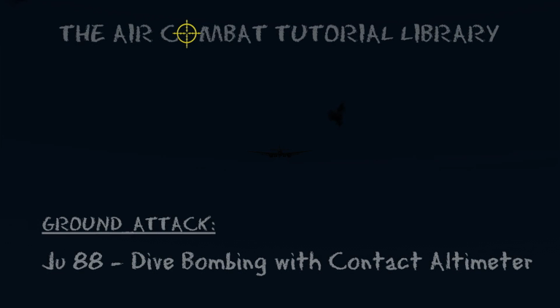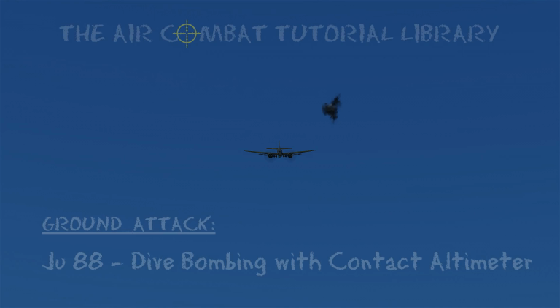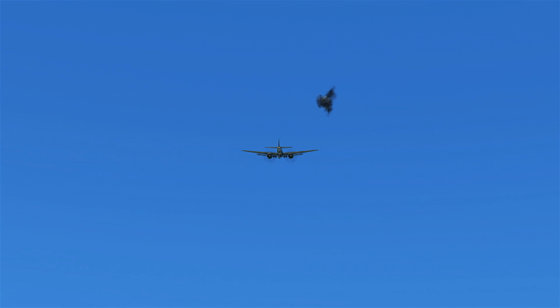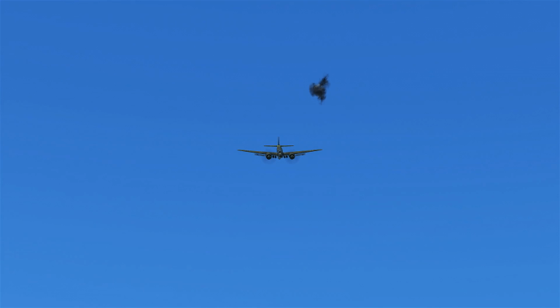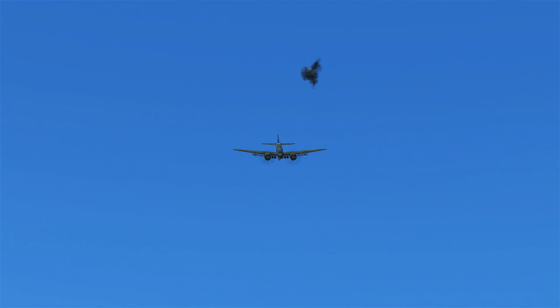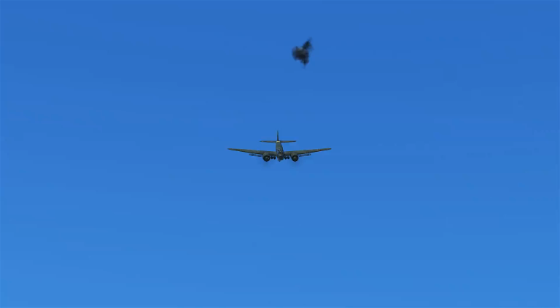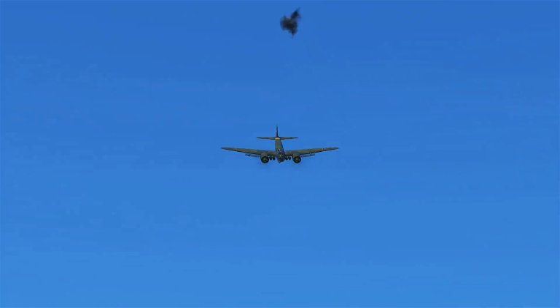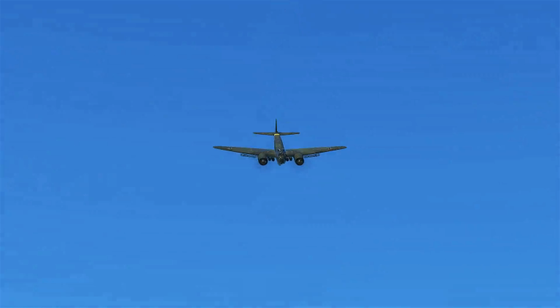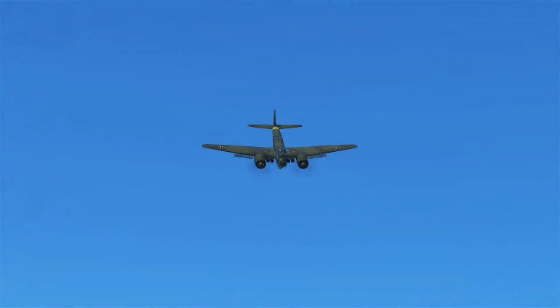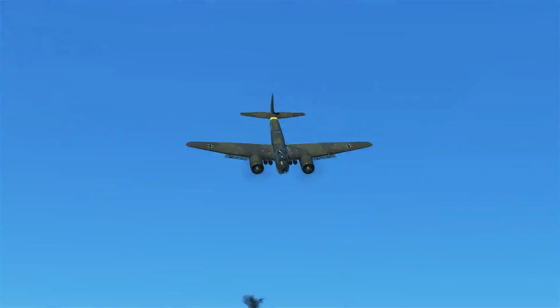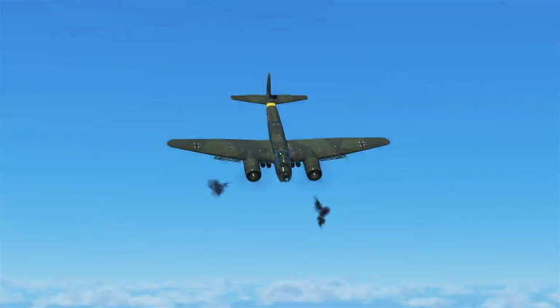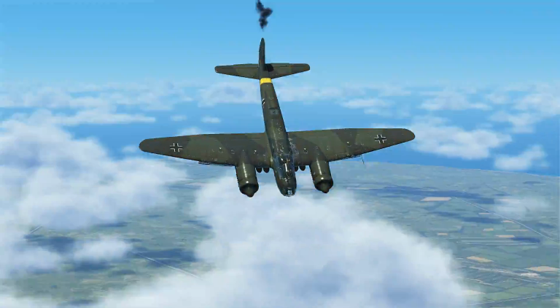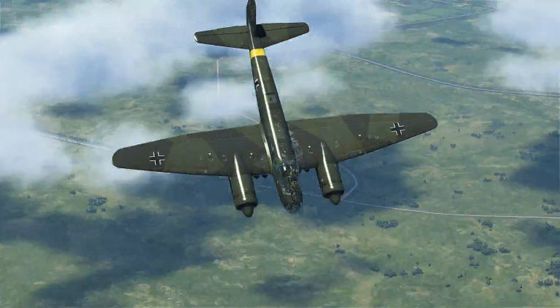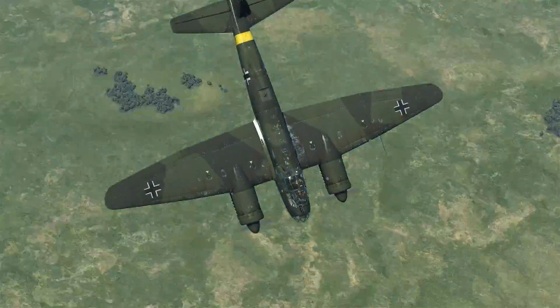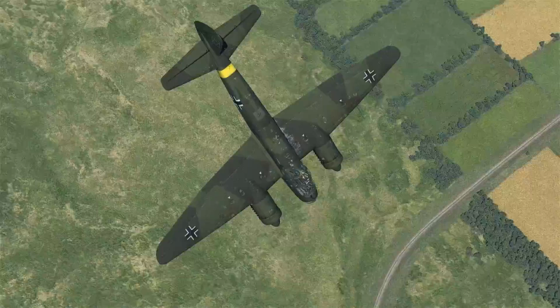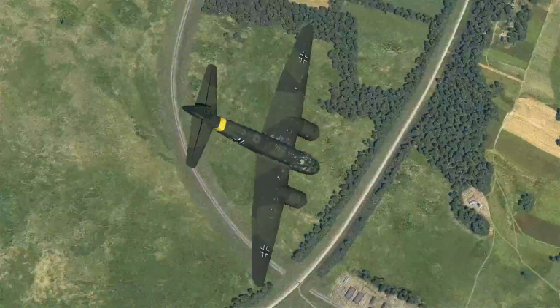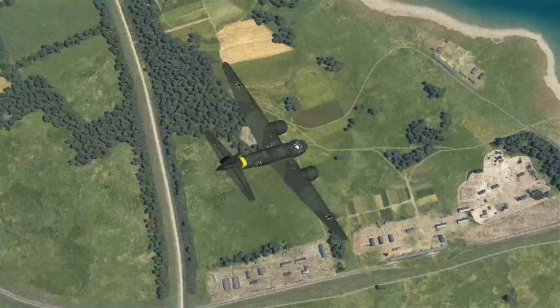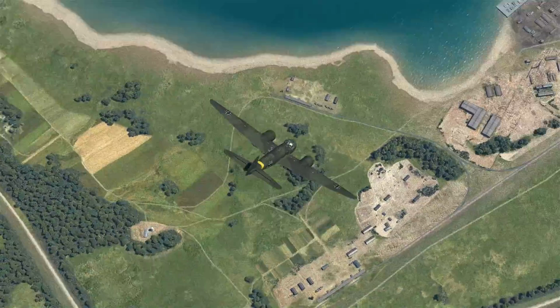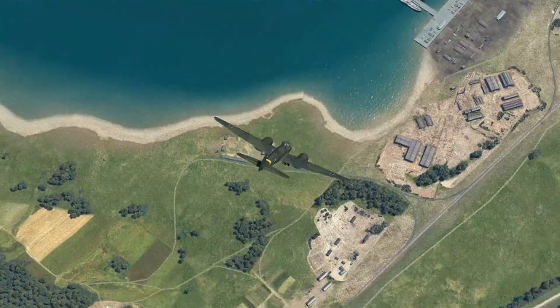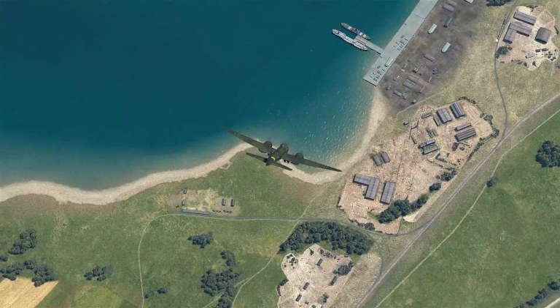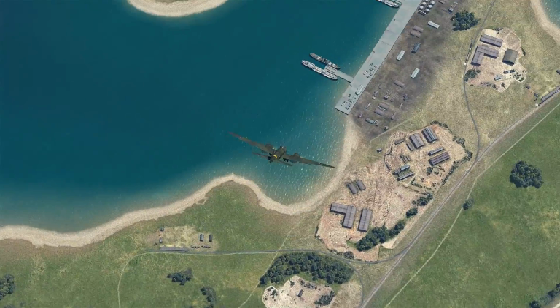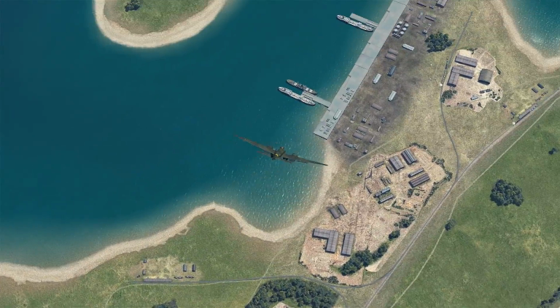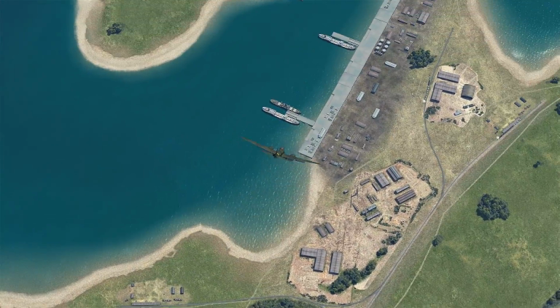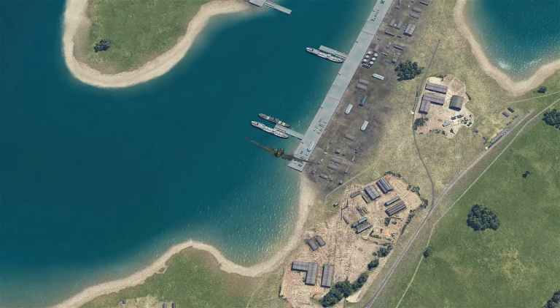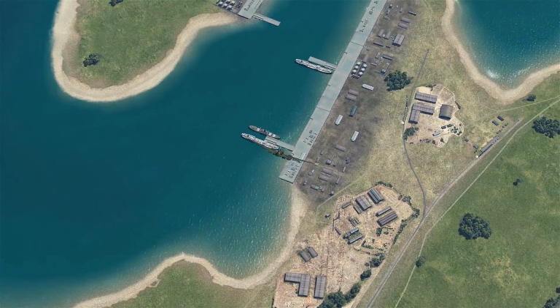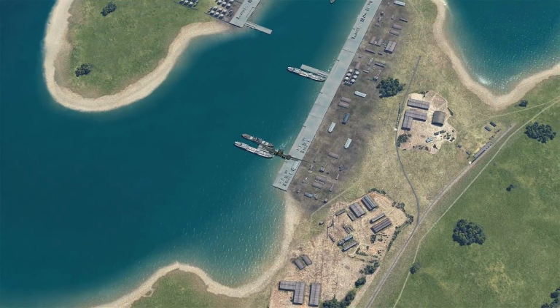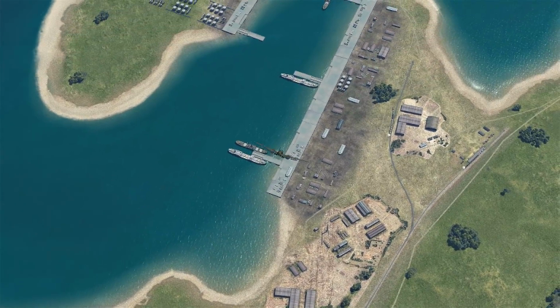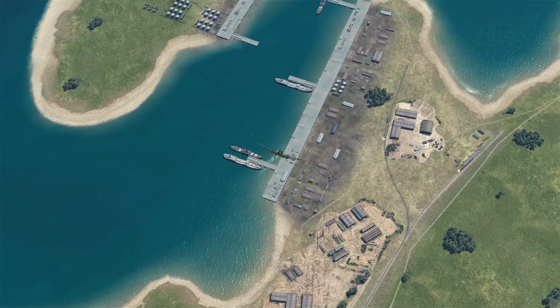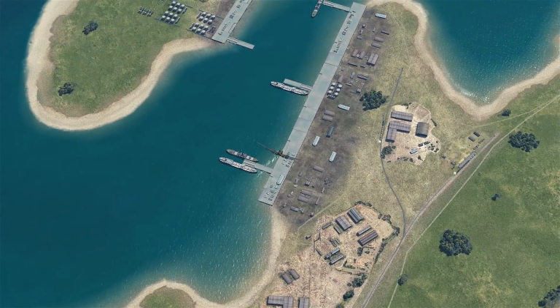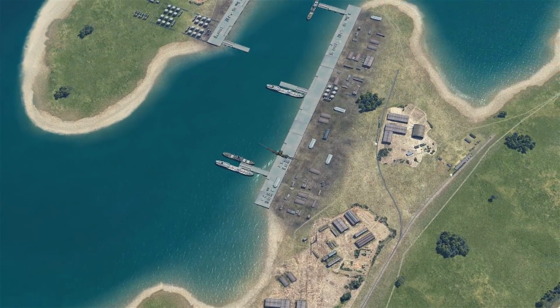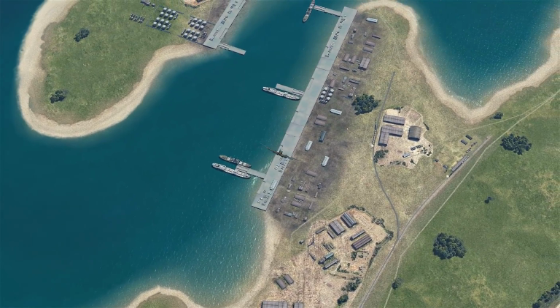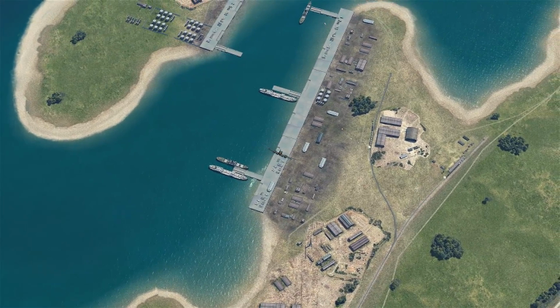G'day Virtual Pirates, it's Requiem. In today's video we're going to look at the dive bombing technique in the Junkers 88 using the contact altimeter.